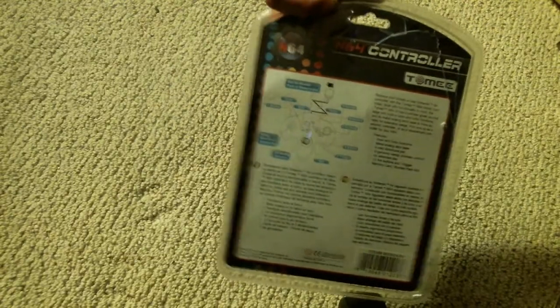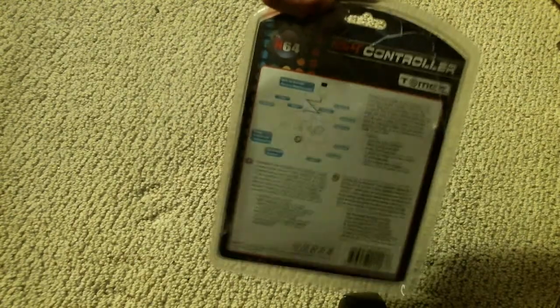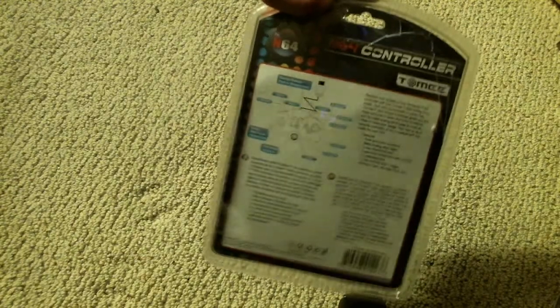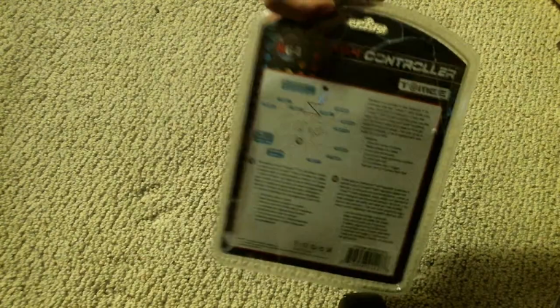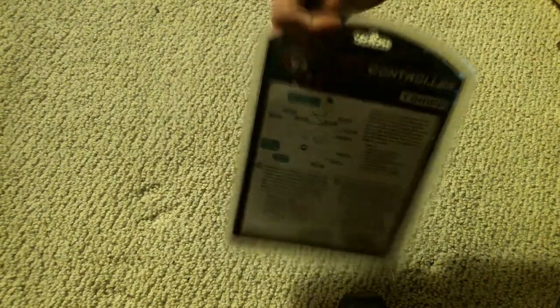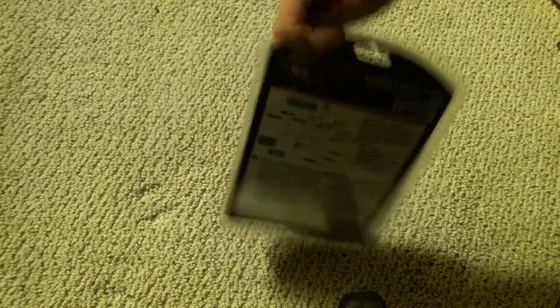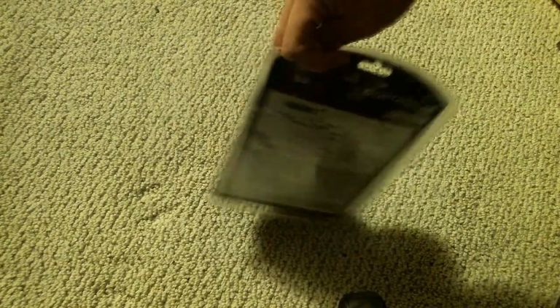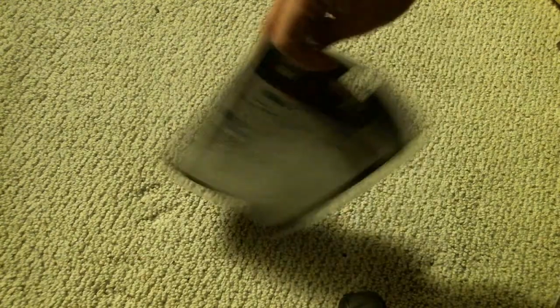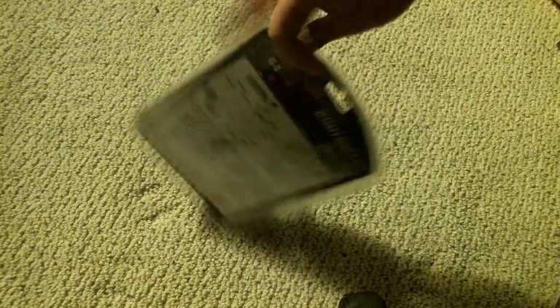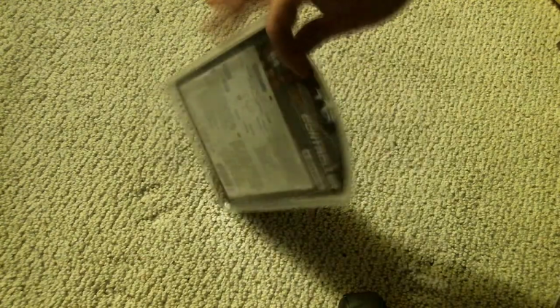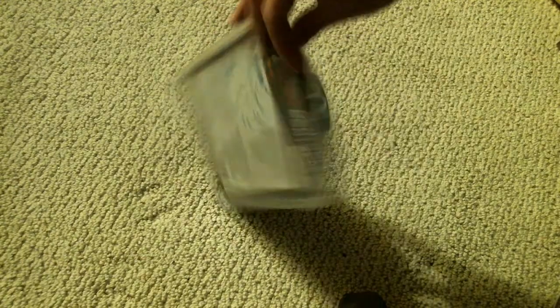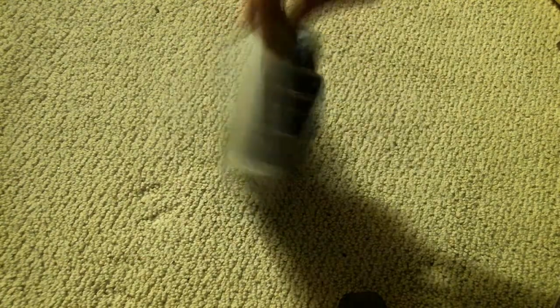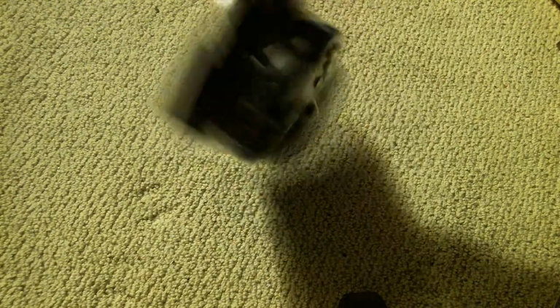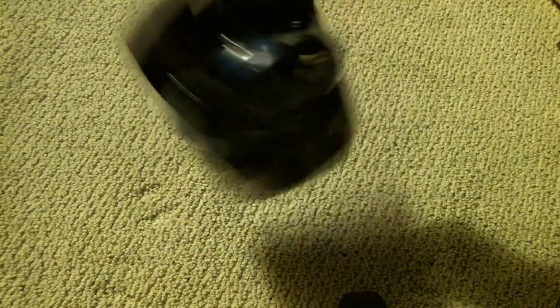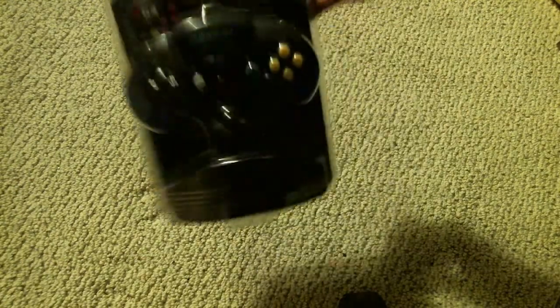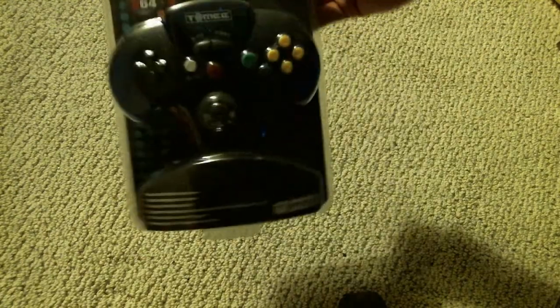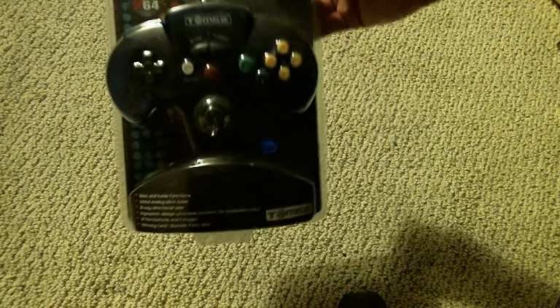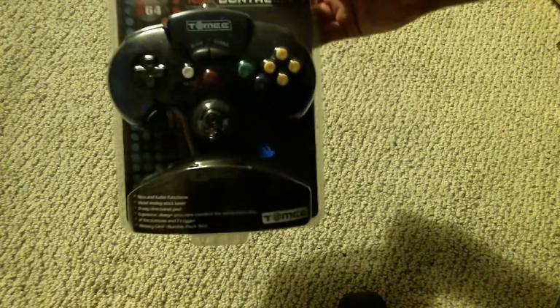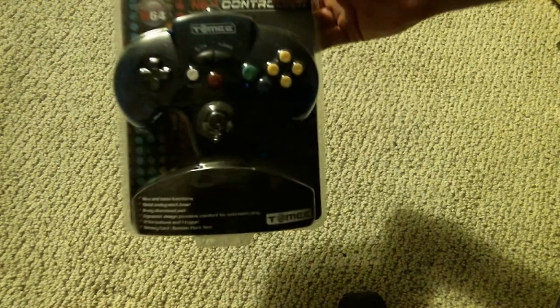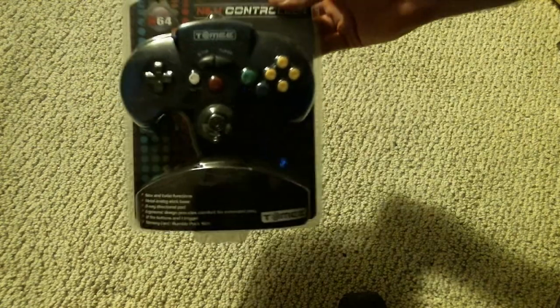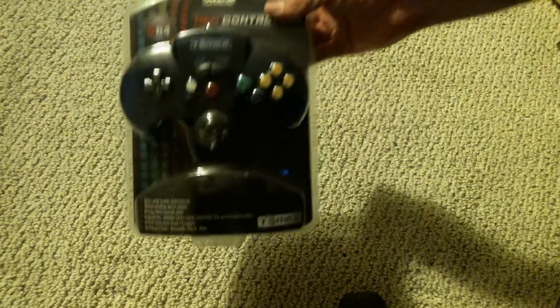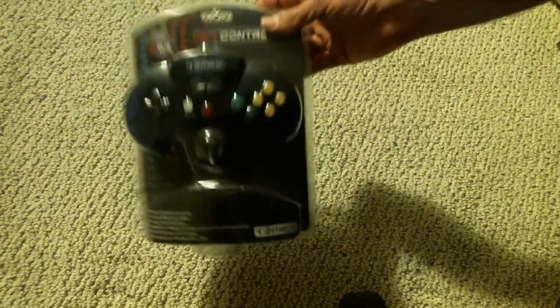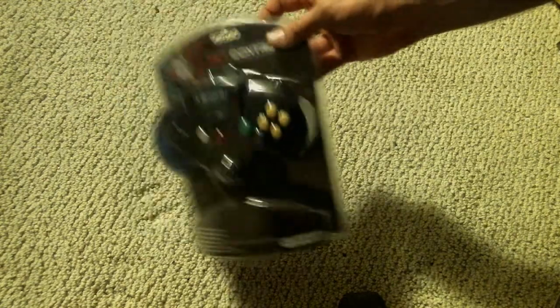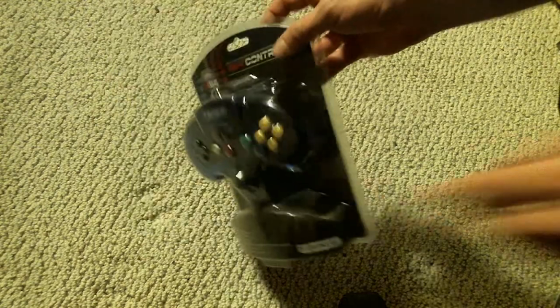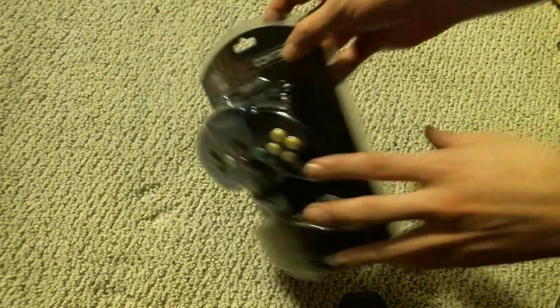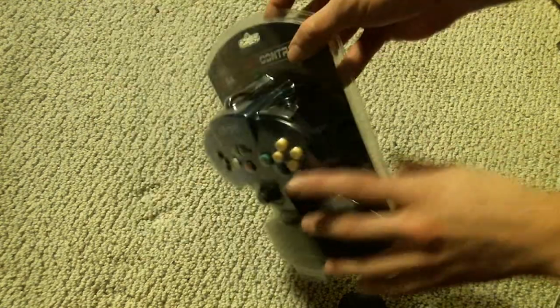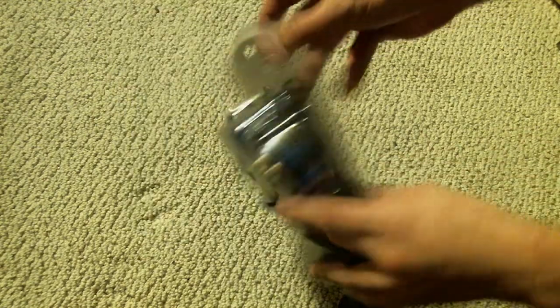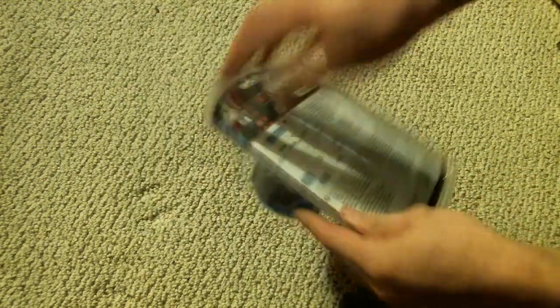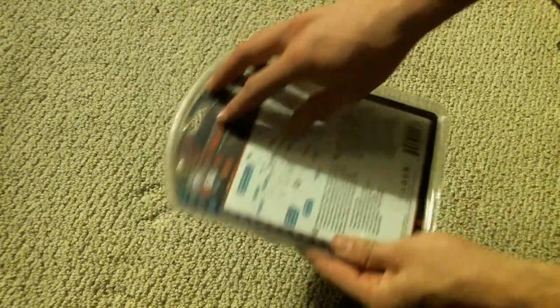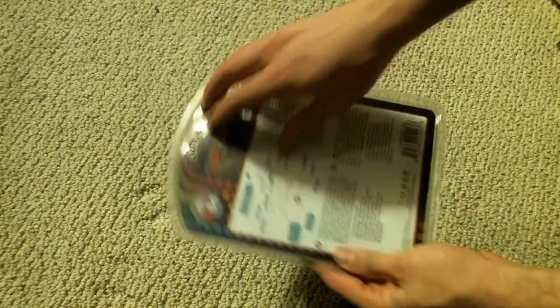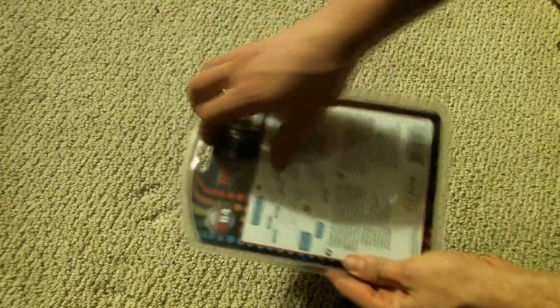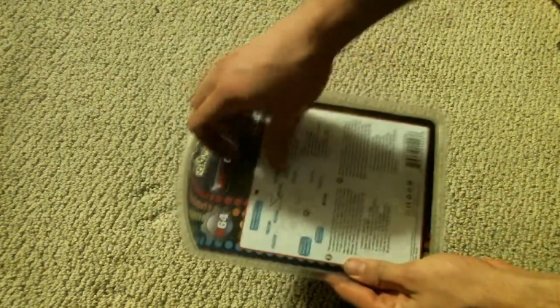These type of packages are like the bane of my existence when trying to open them. All right, let's go ahead and get started with this.